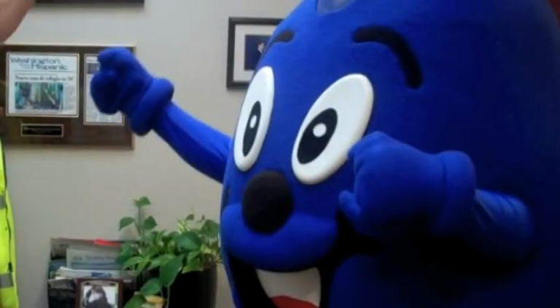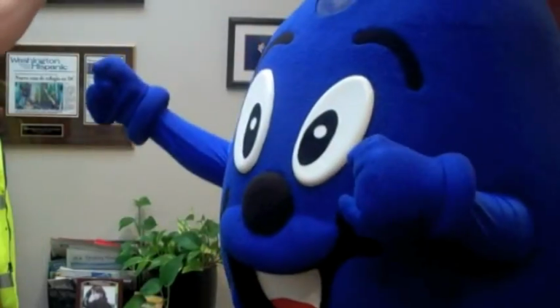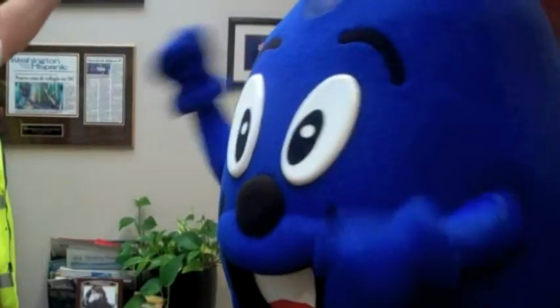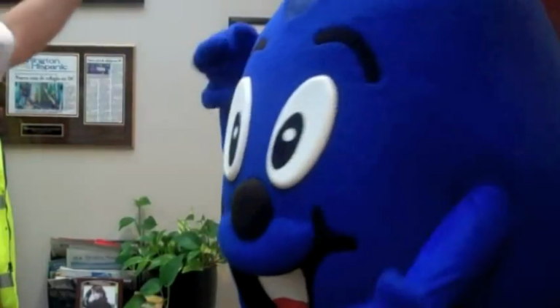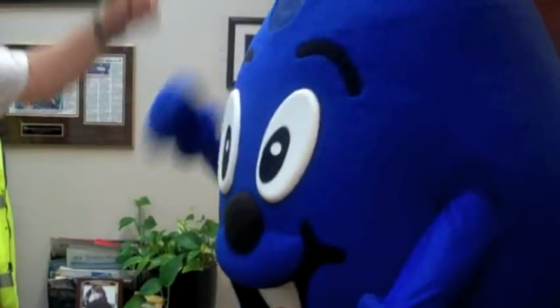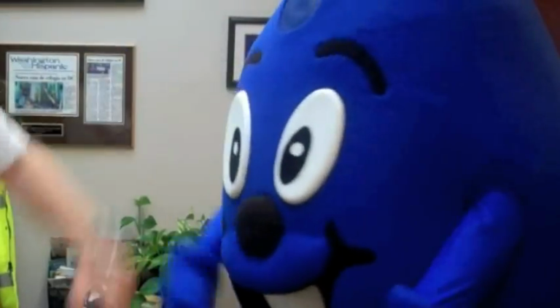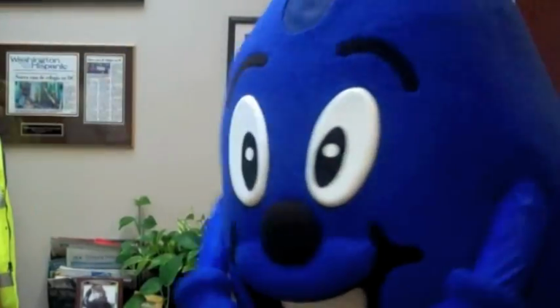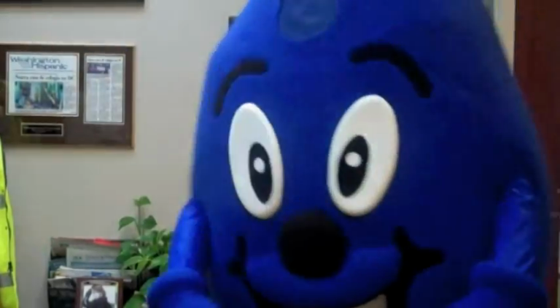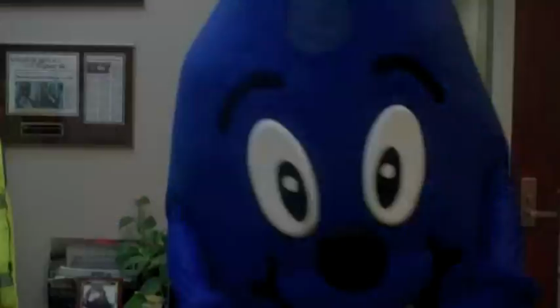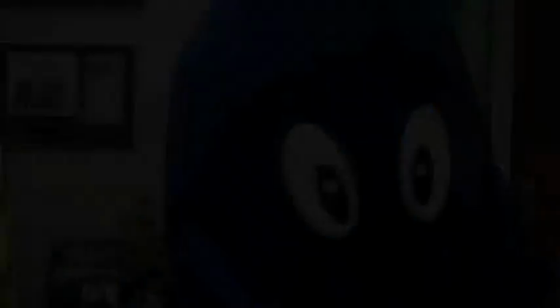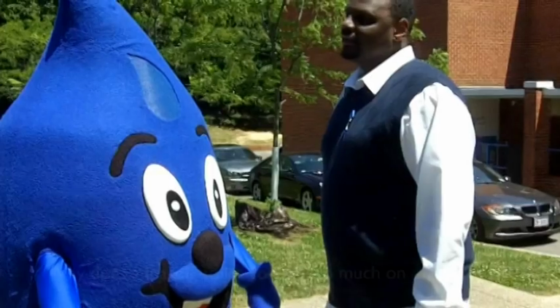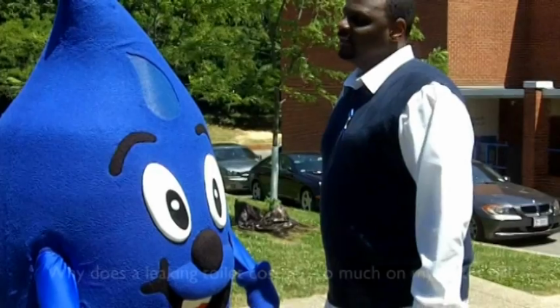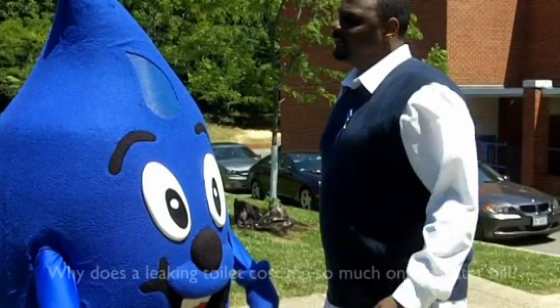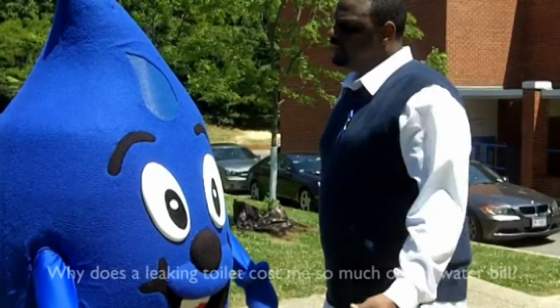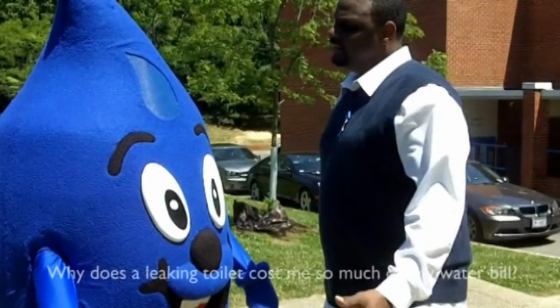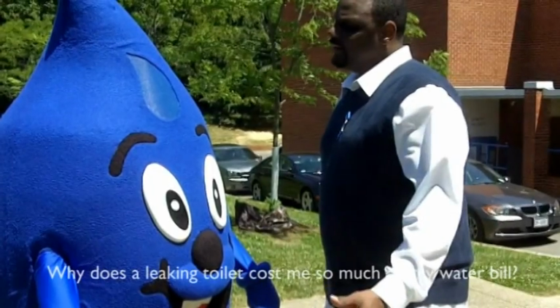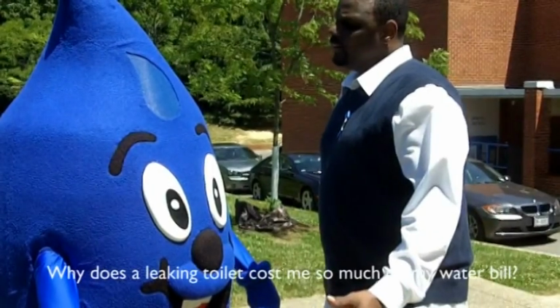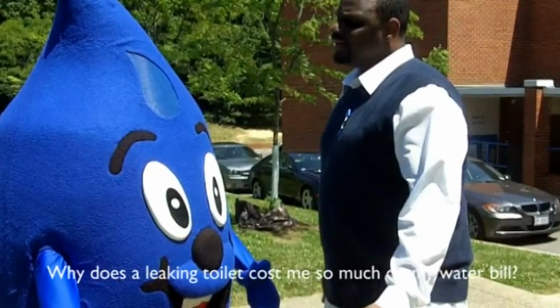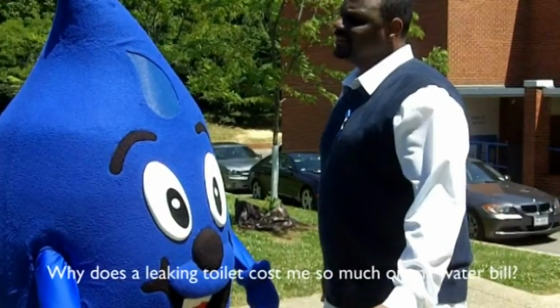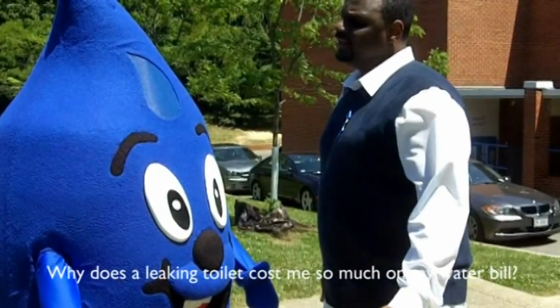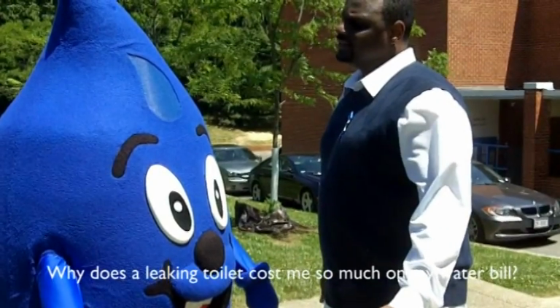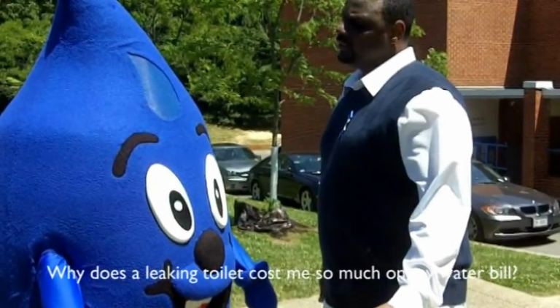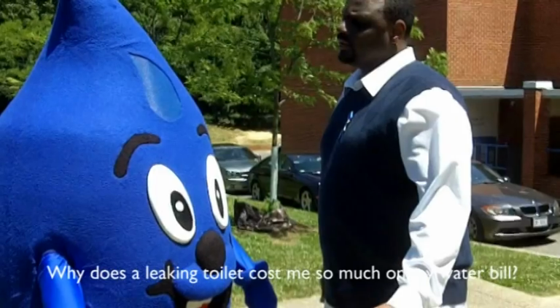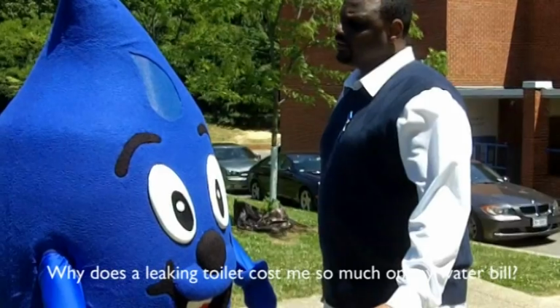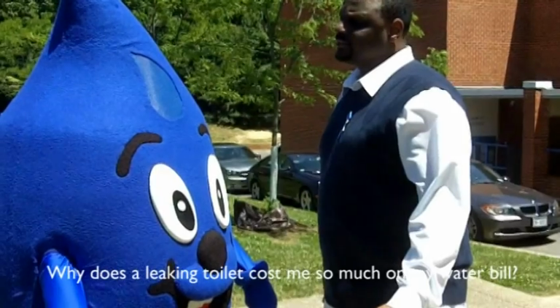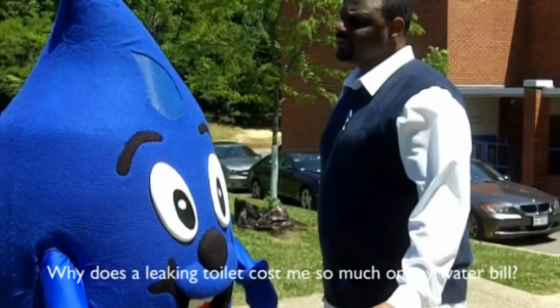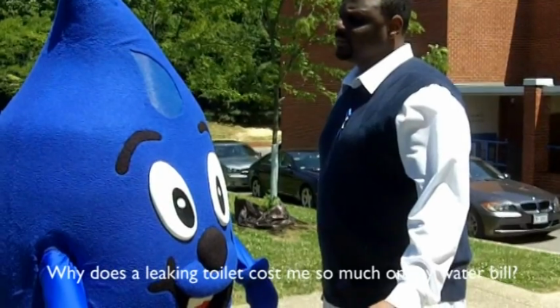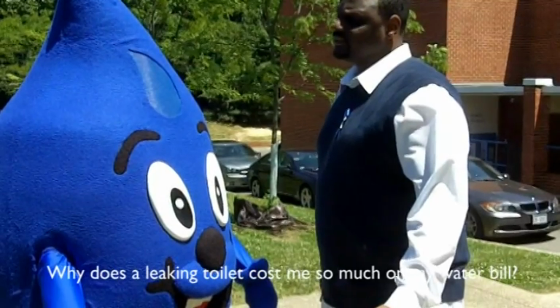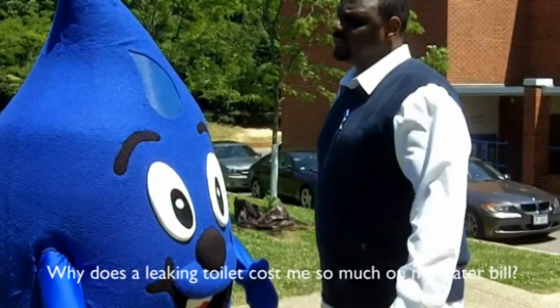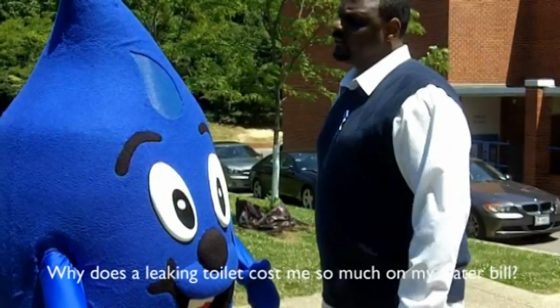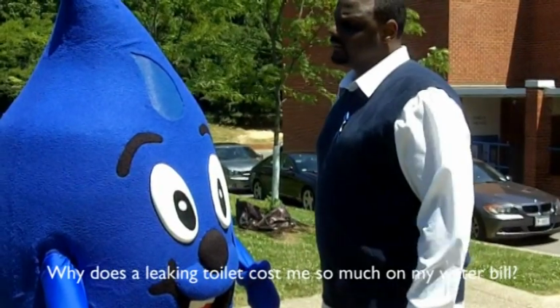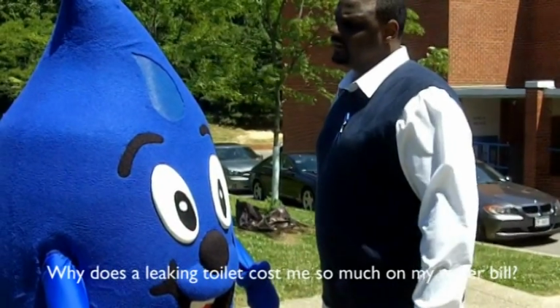Alright, go to it. Wendy, why does a leaky toilet cost me so much on my water bill?